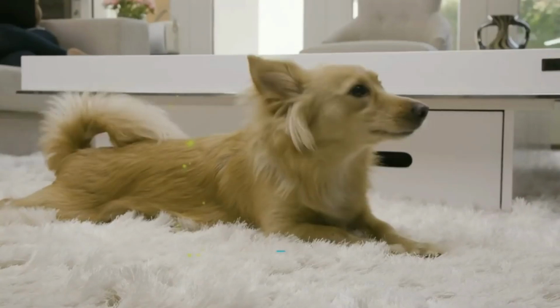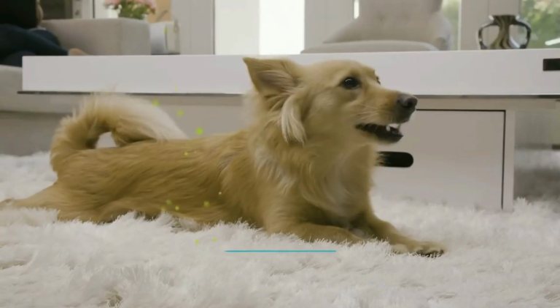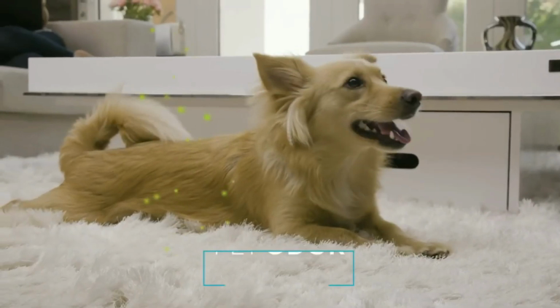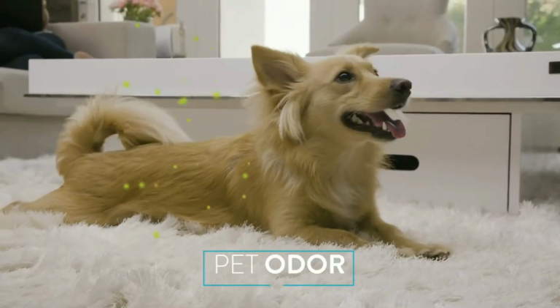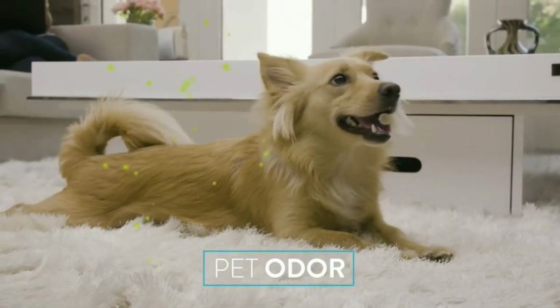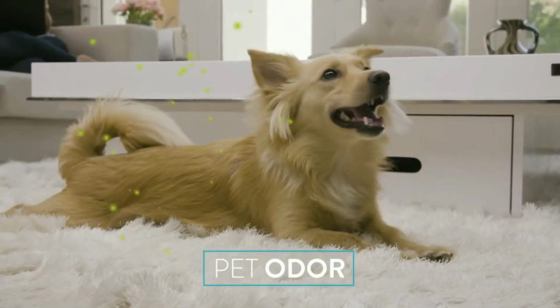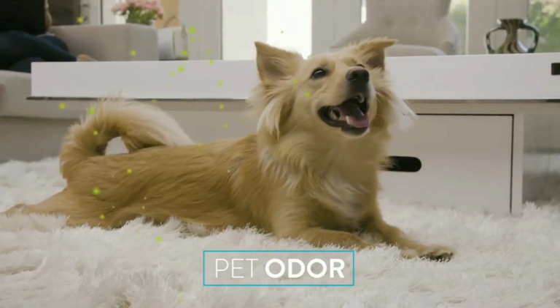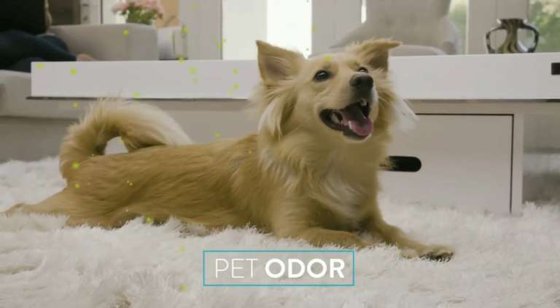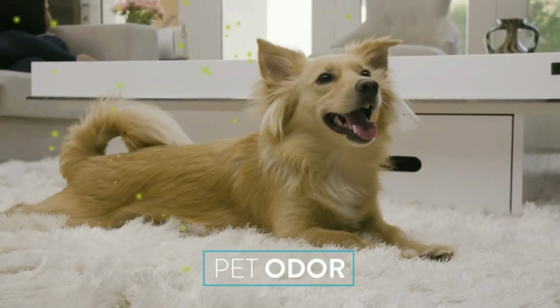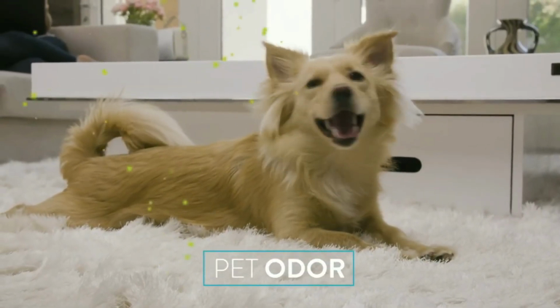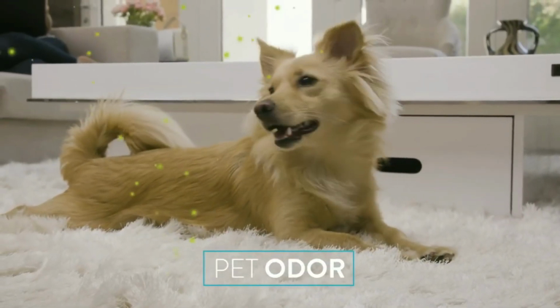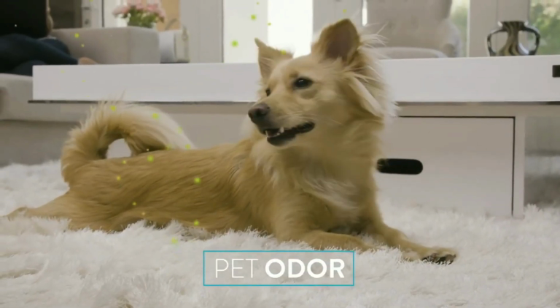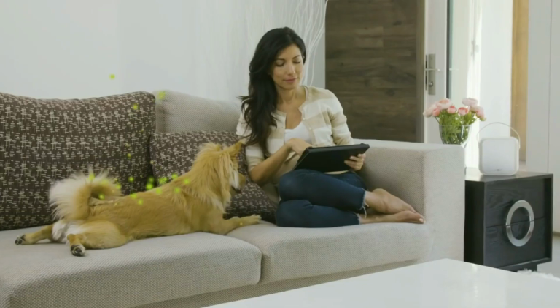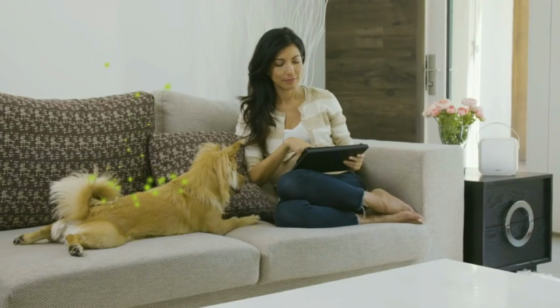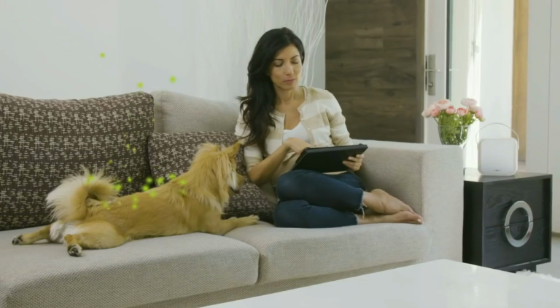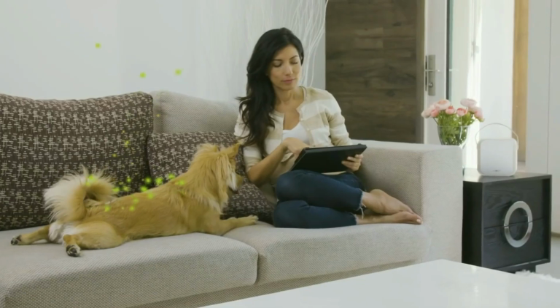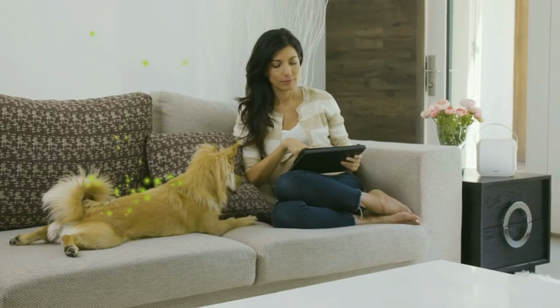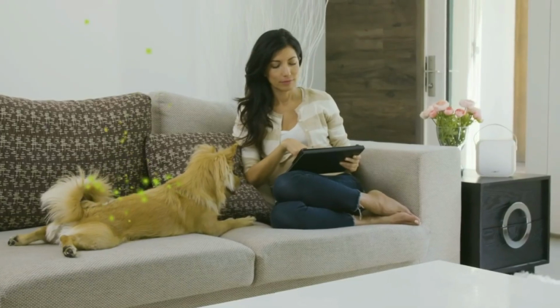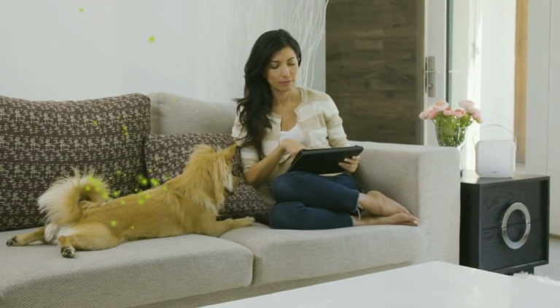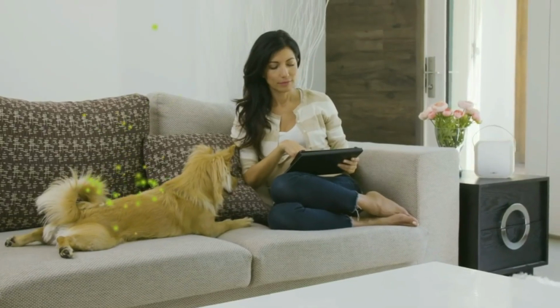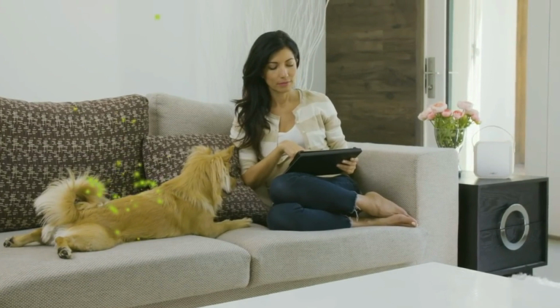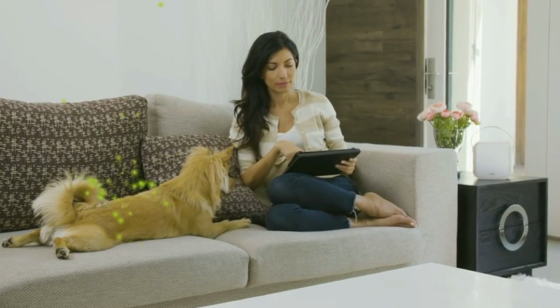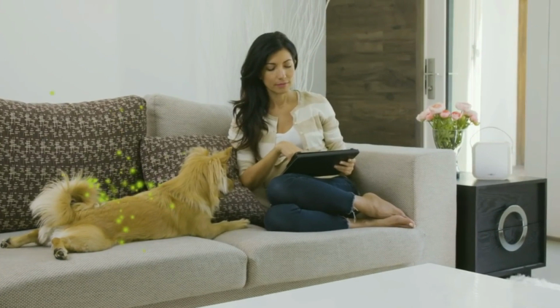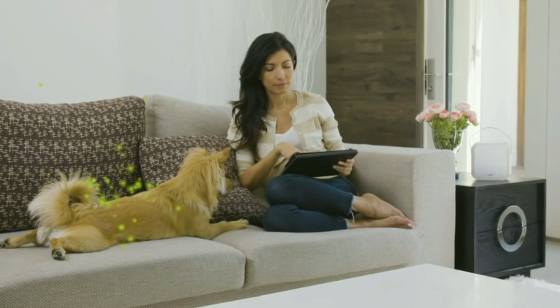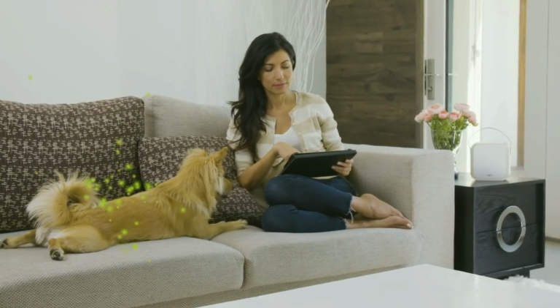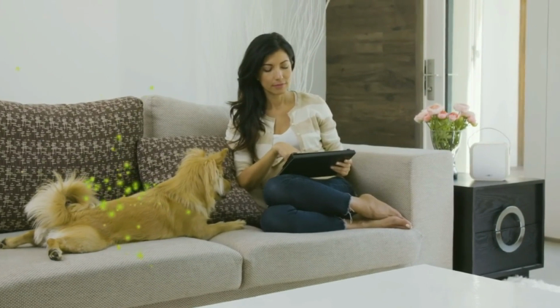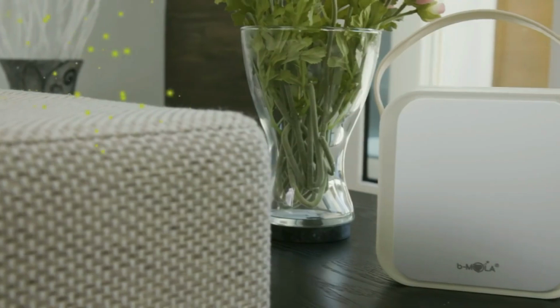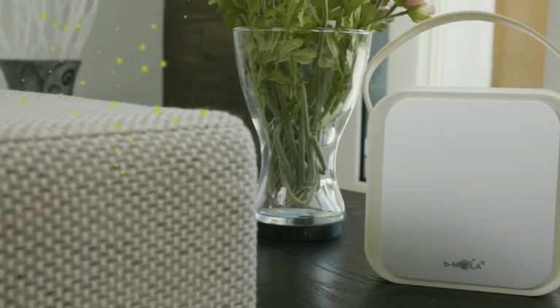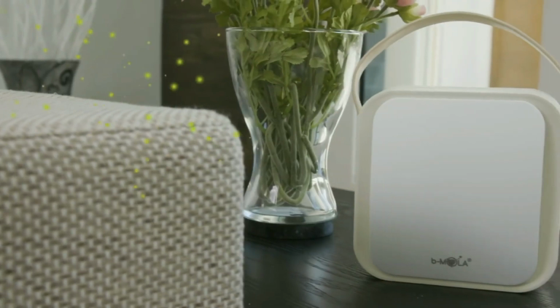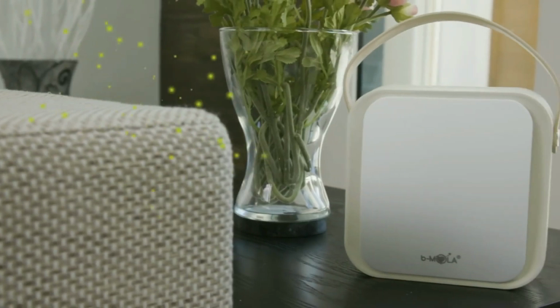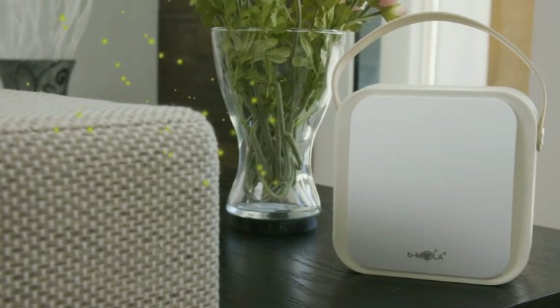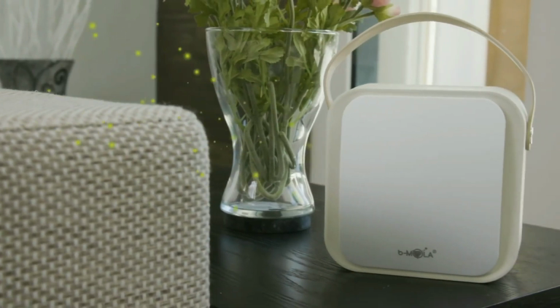Lingering pet odors in your home can be embarrassing. BMOla Go's NCCO reactor abolishes odors and cleans the air.